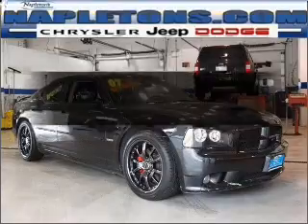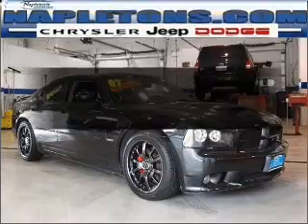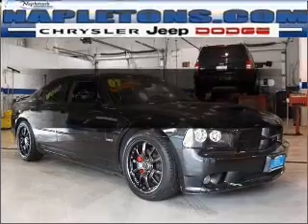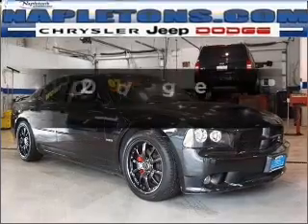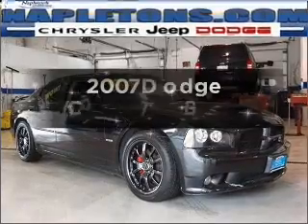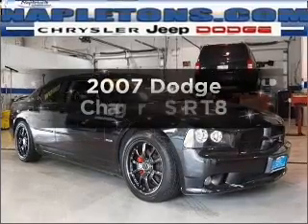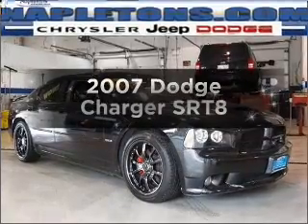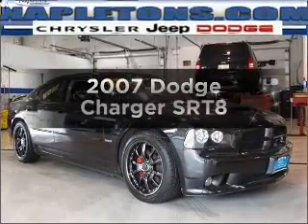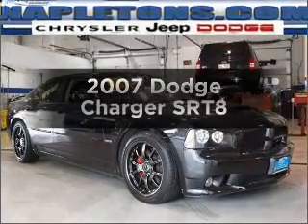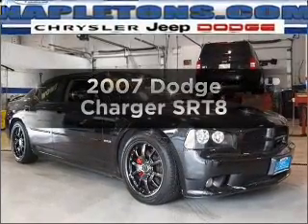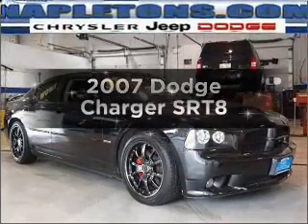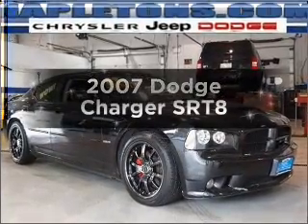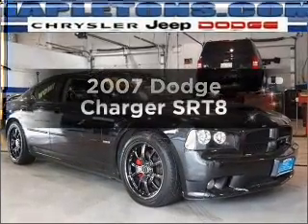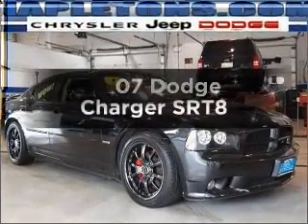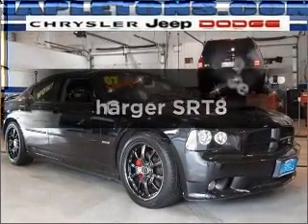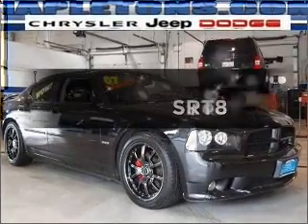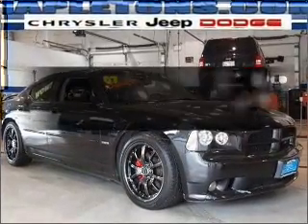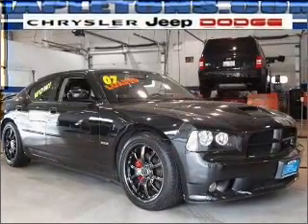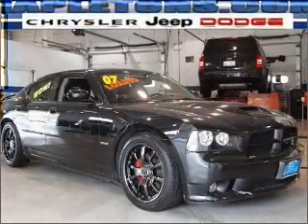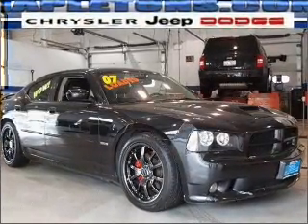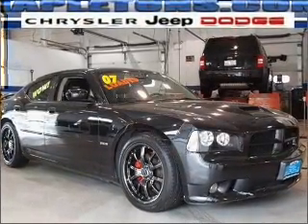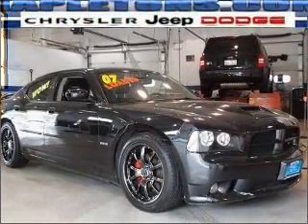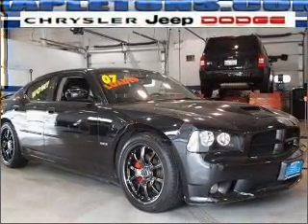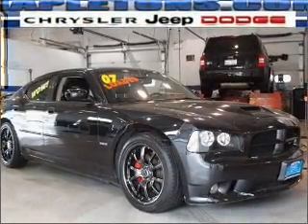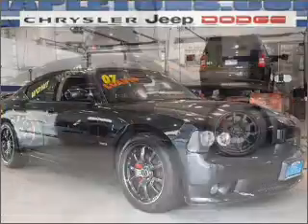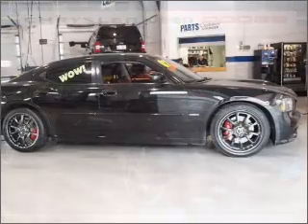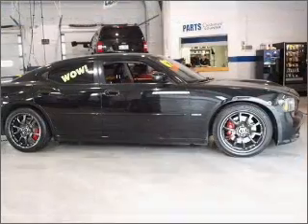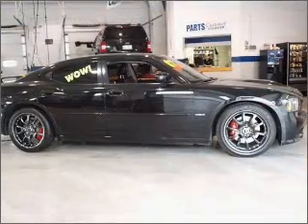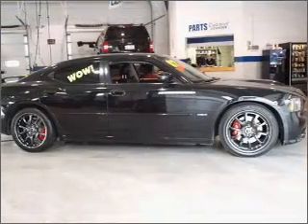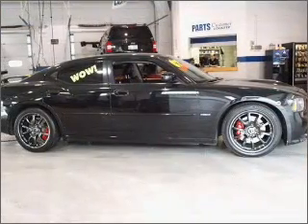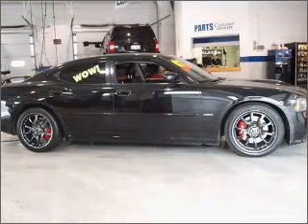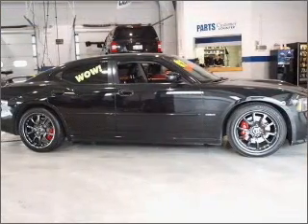Get noticed in this 2007 Dodge Charger. Everything you need under one roof with this great vehicle.